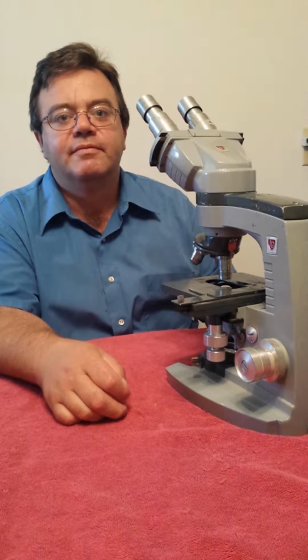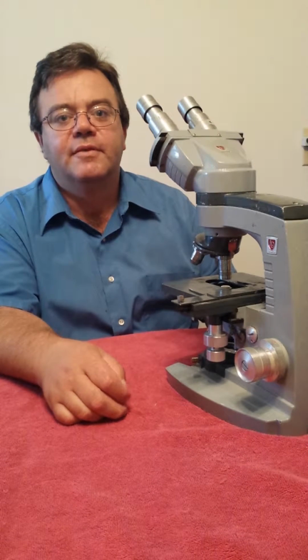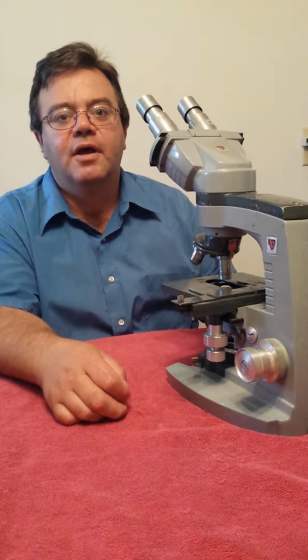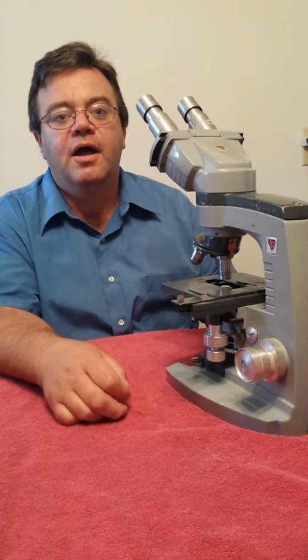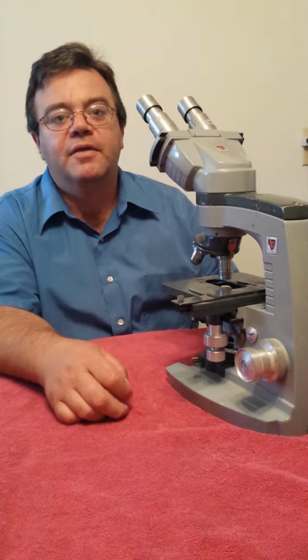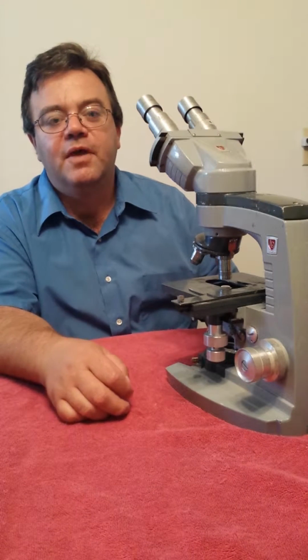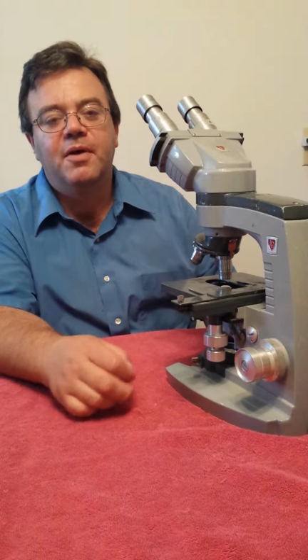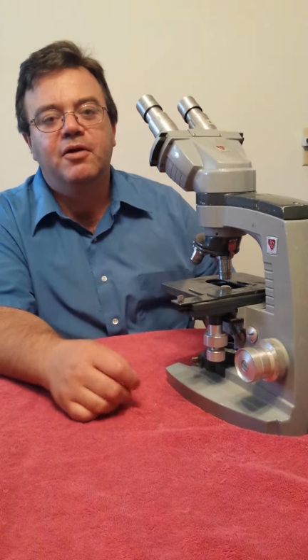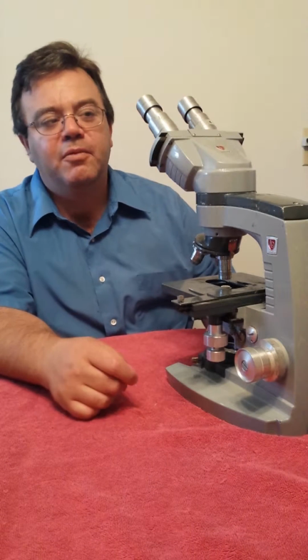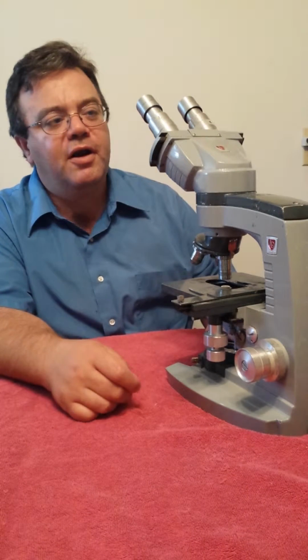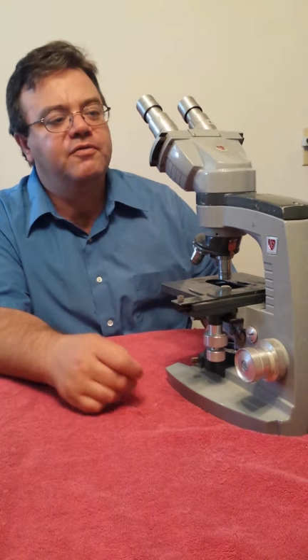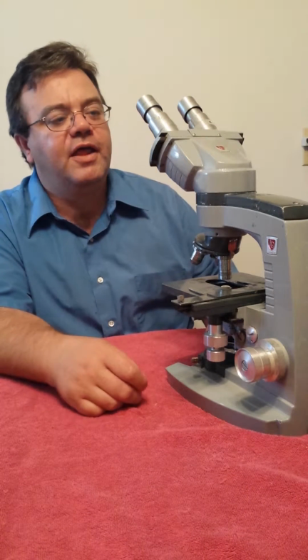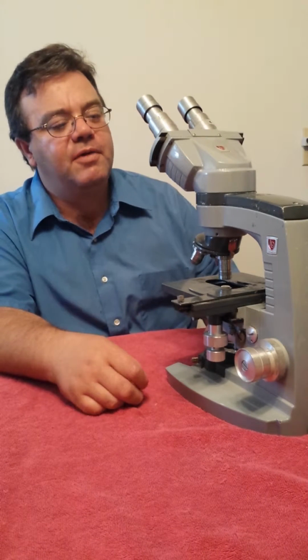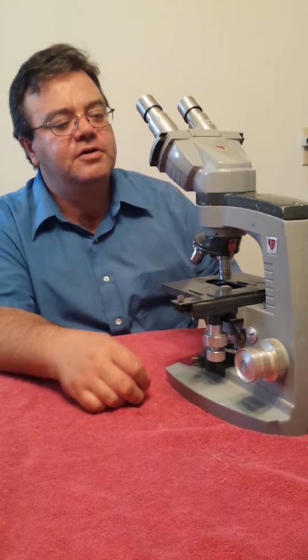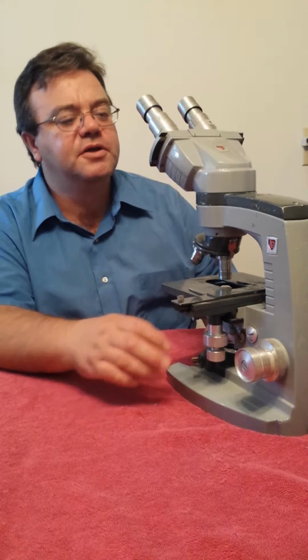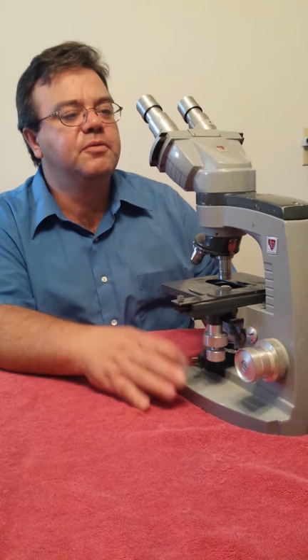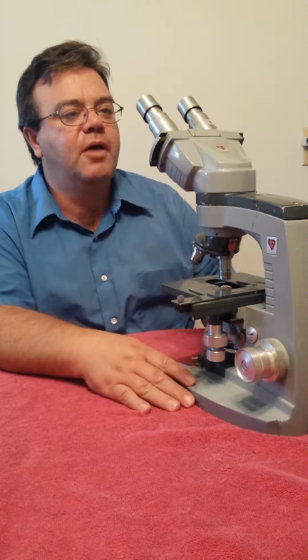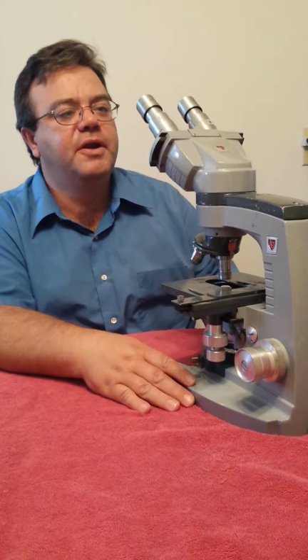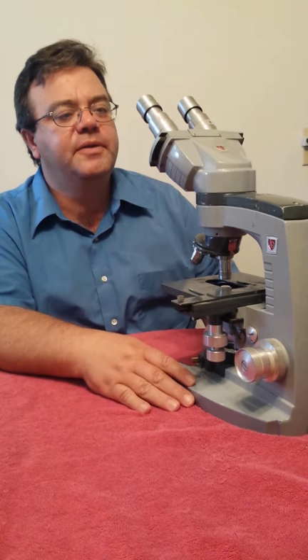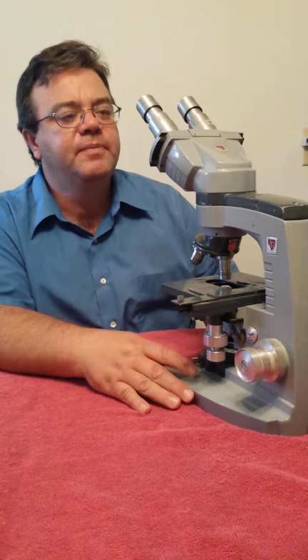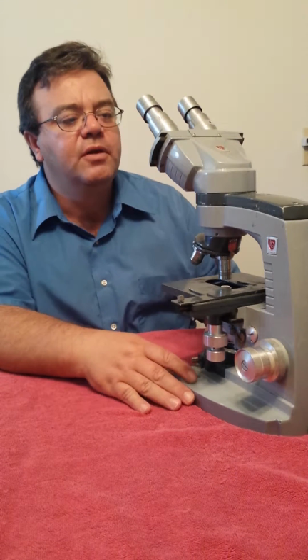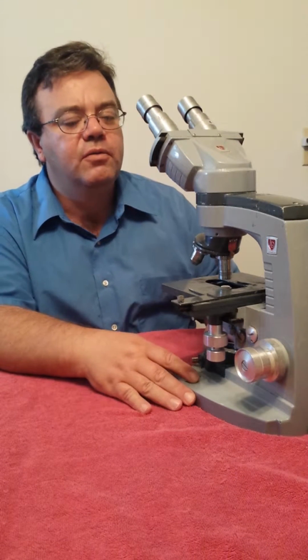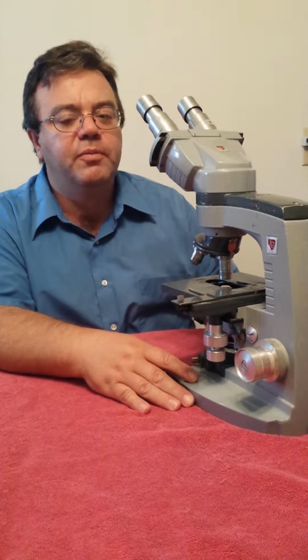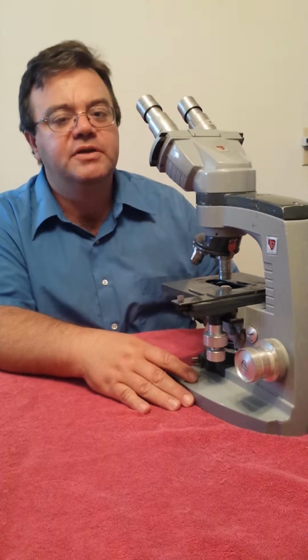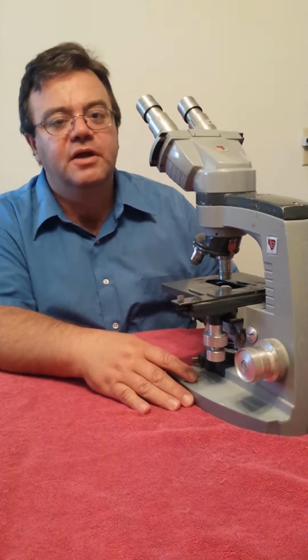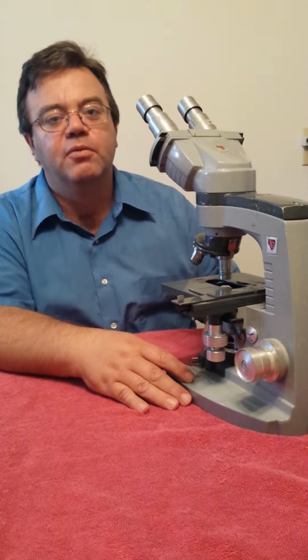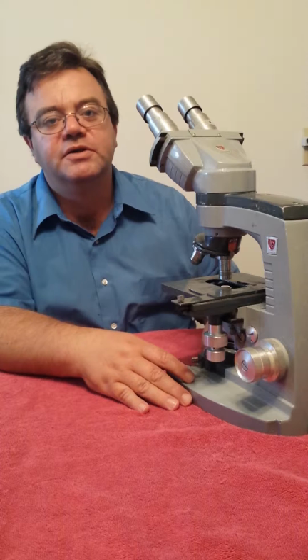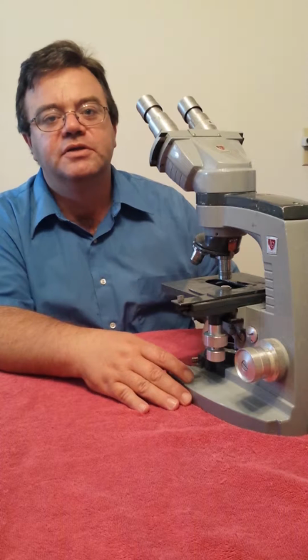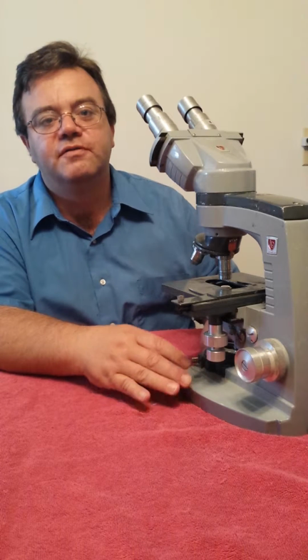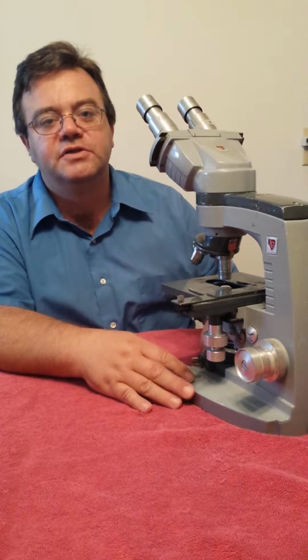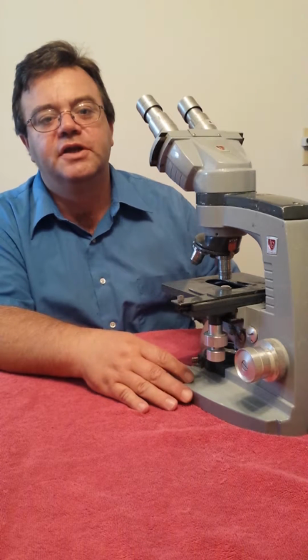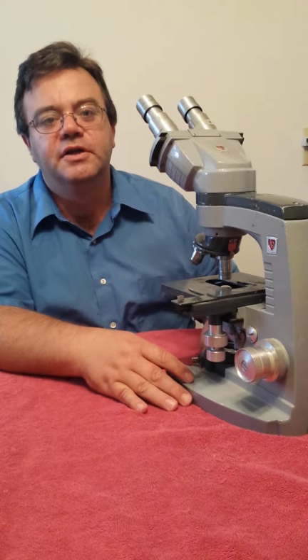Hi, I'm Michael Bryant with Valley Microscope Company. We're based out of Winchester, Virginia.